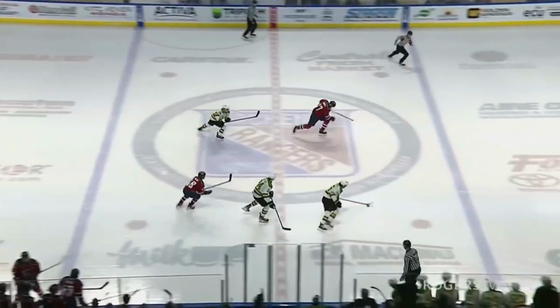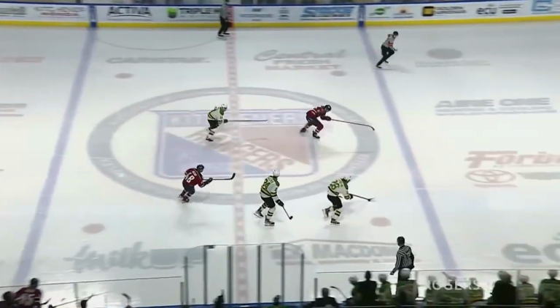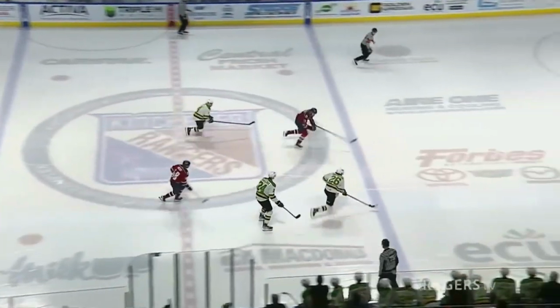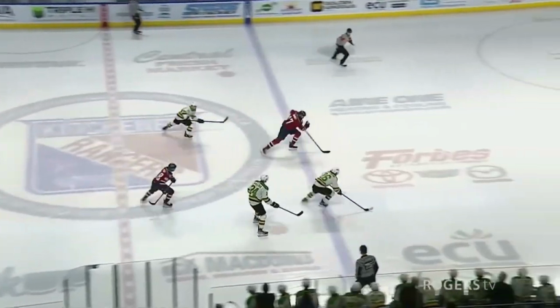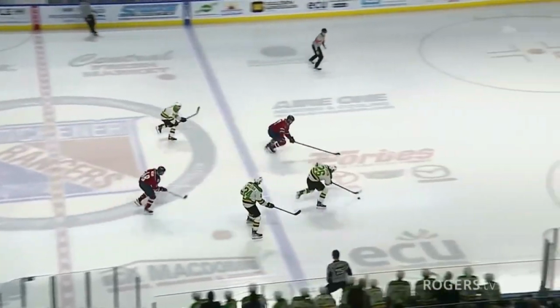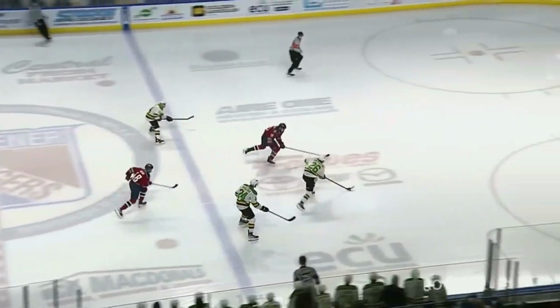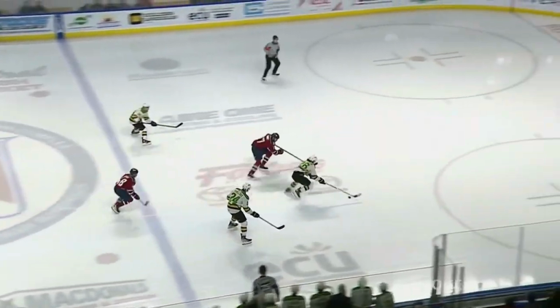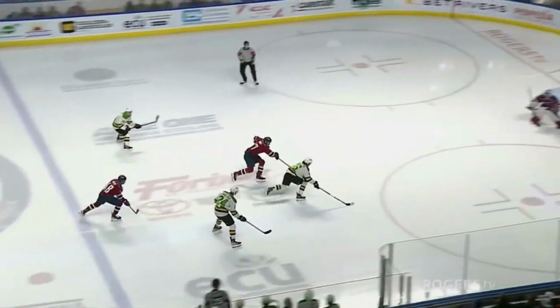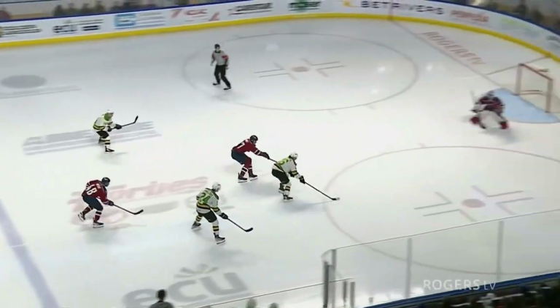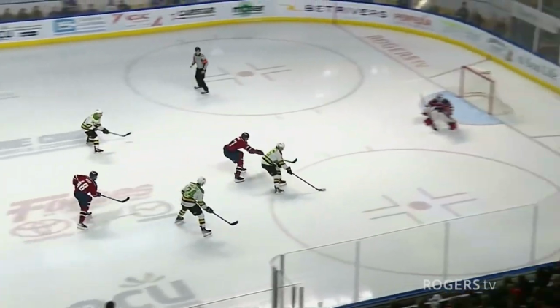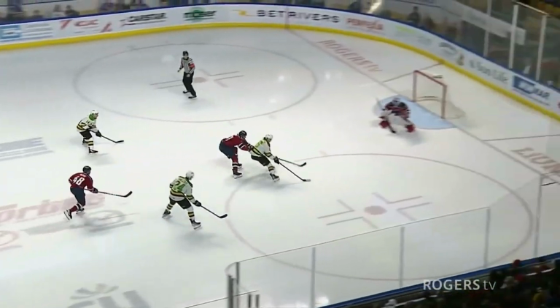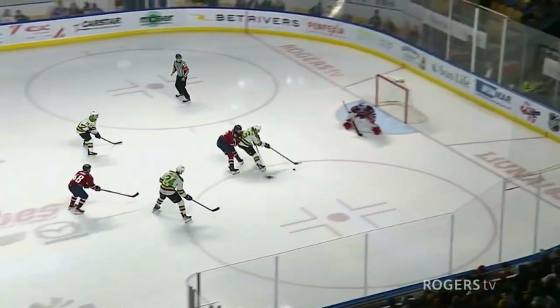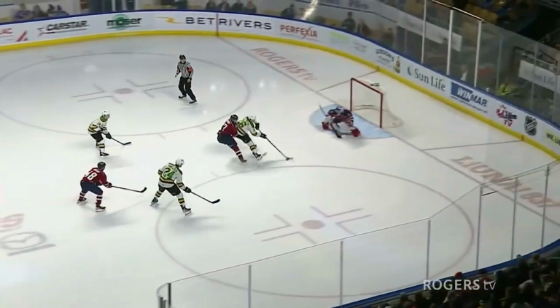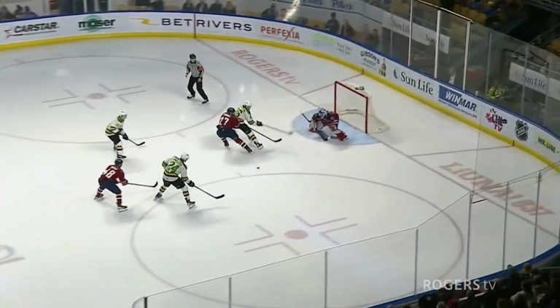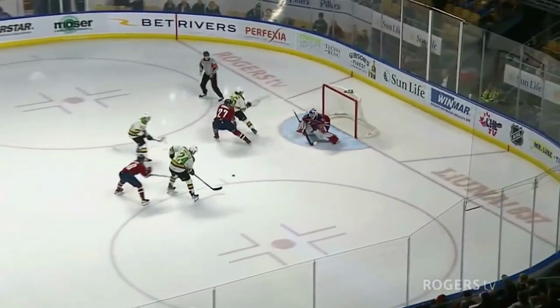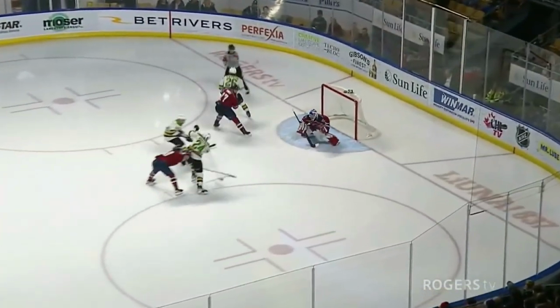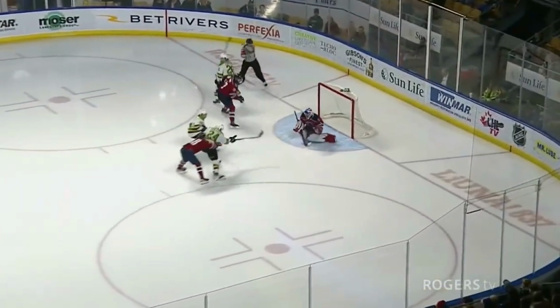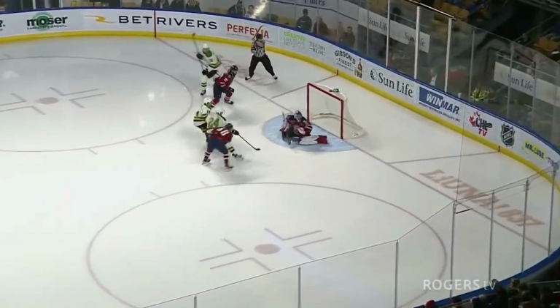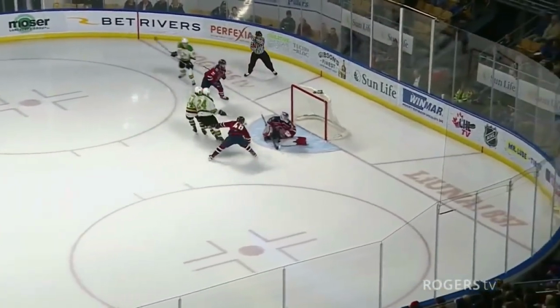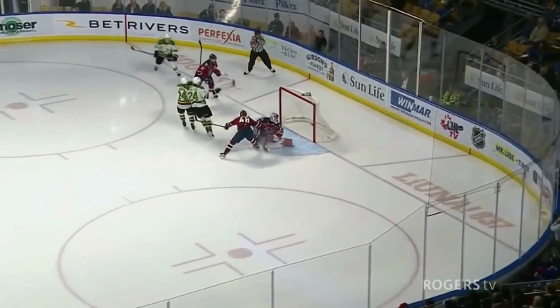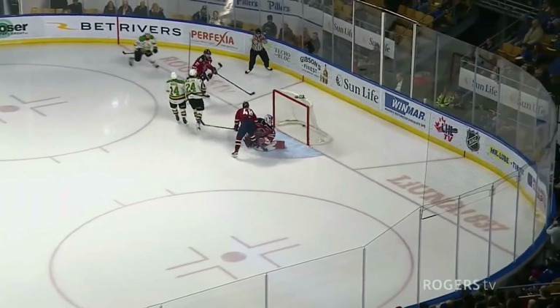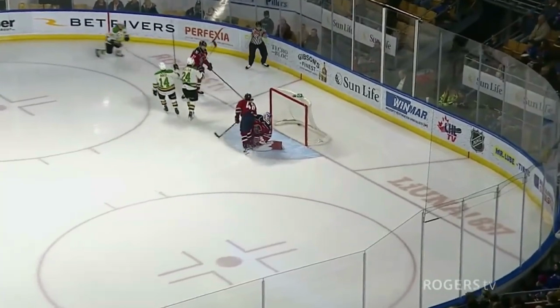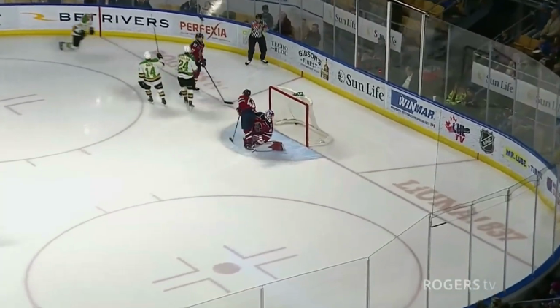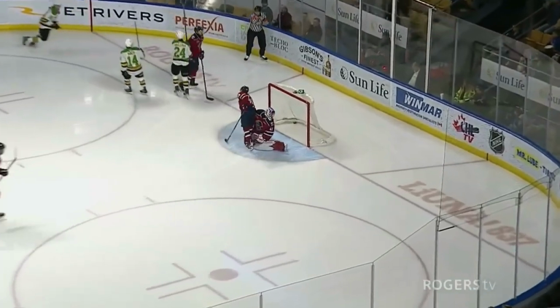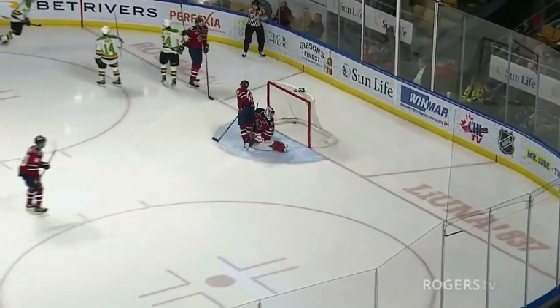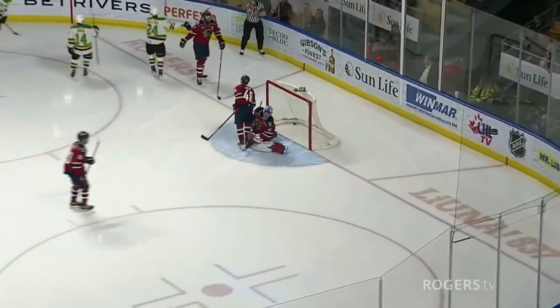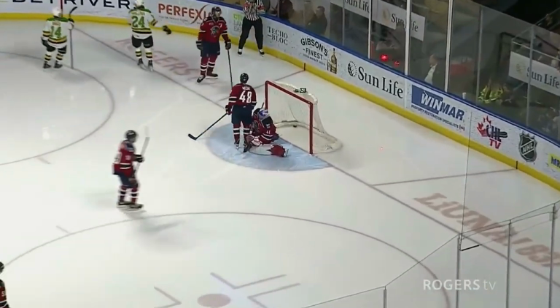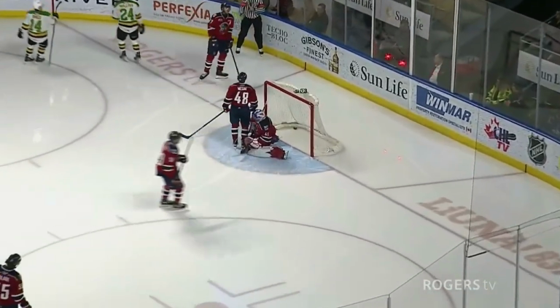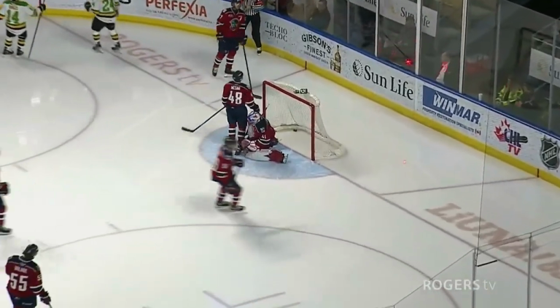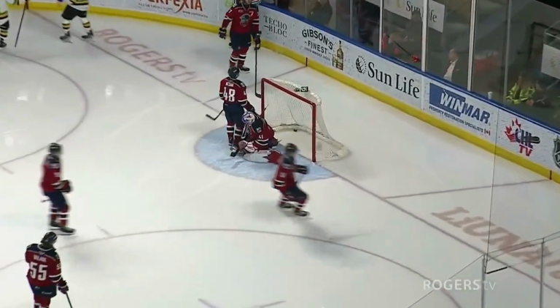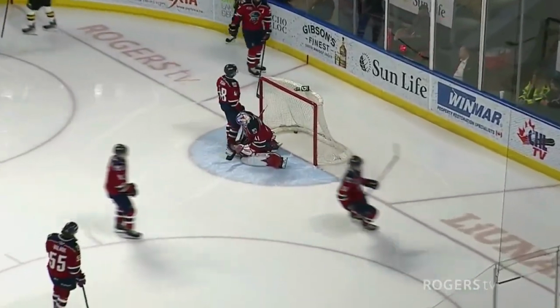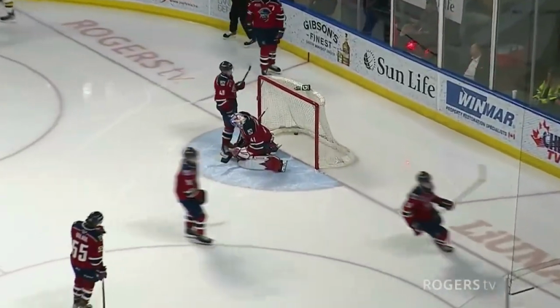And back the other way comes Ryan Winterton. Winterton drops it back to Mayhew. They score! Tick-tack!